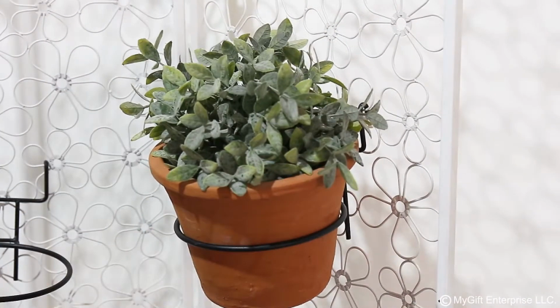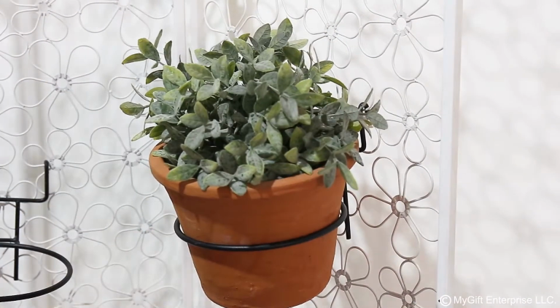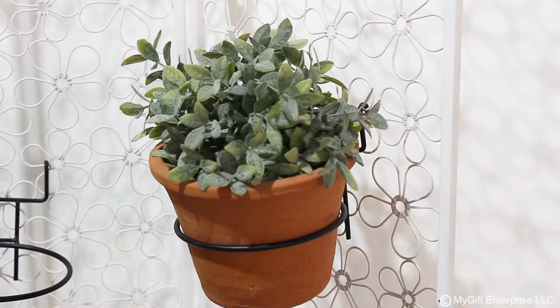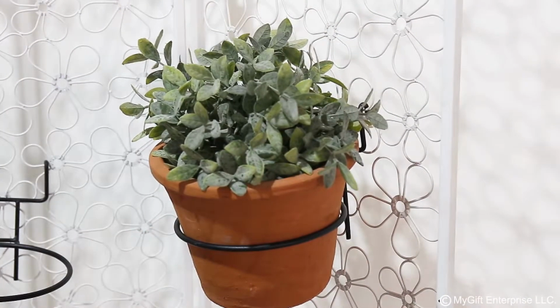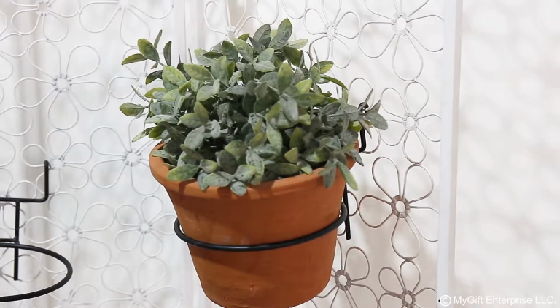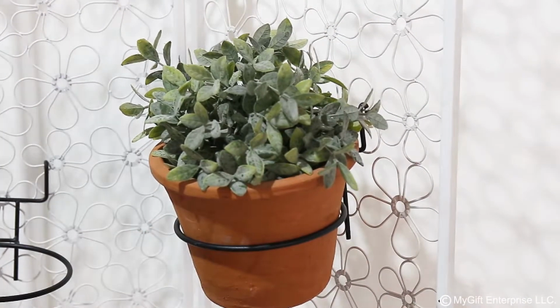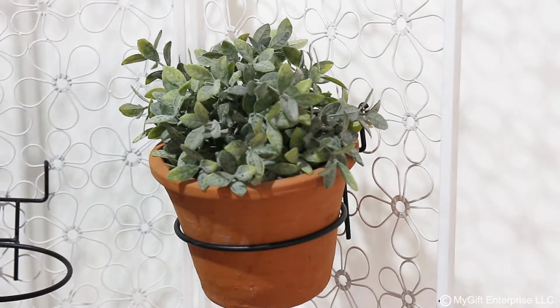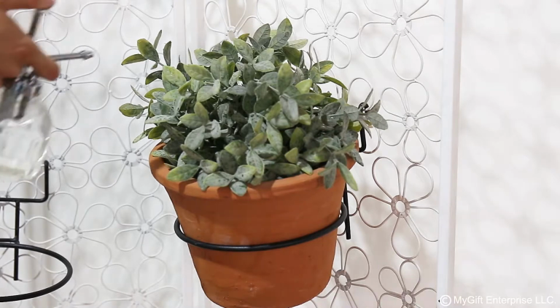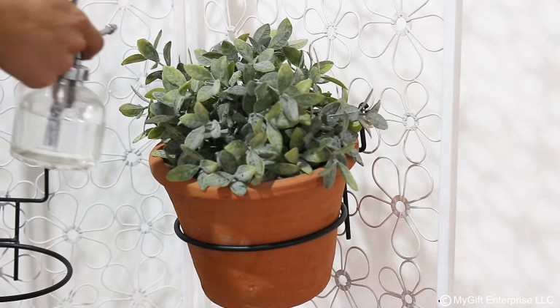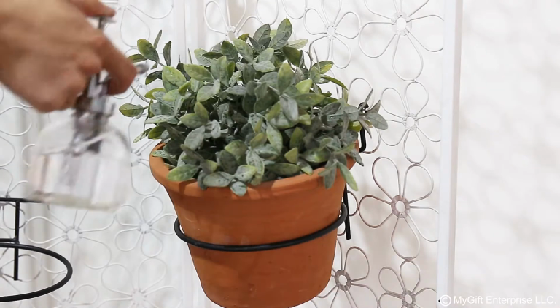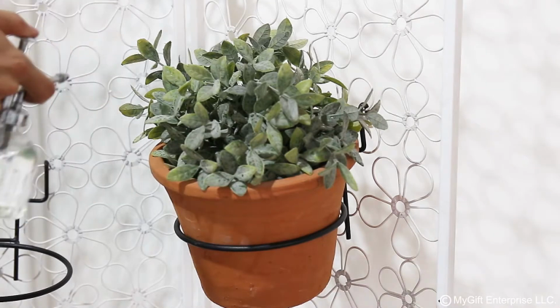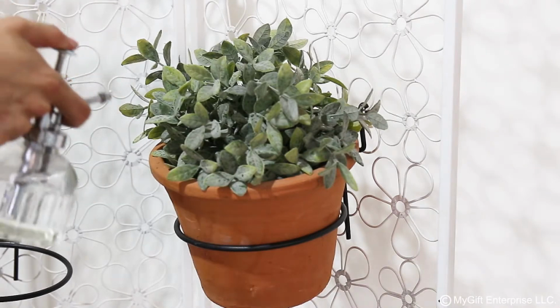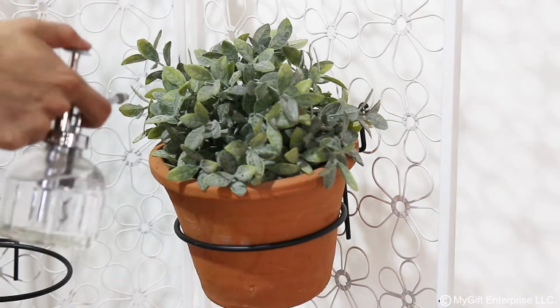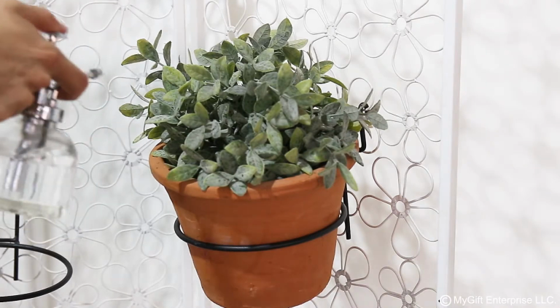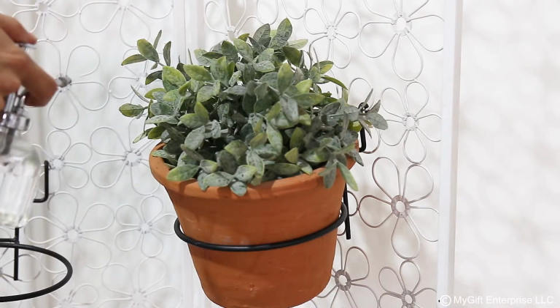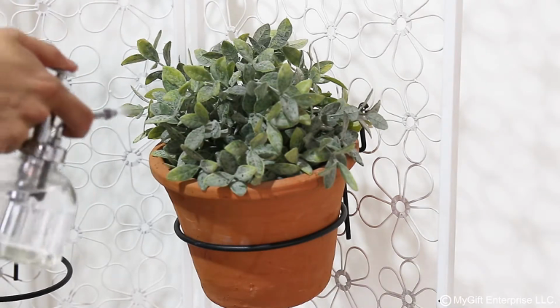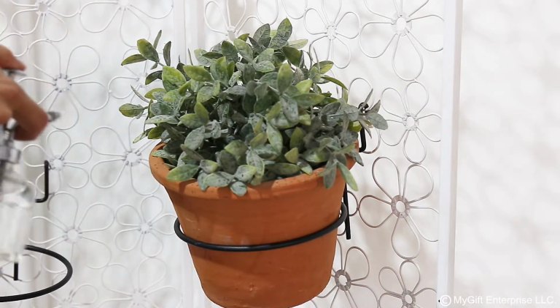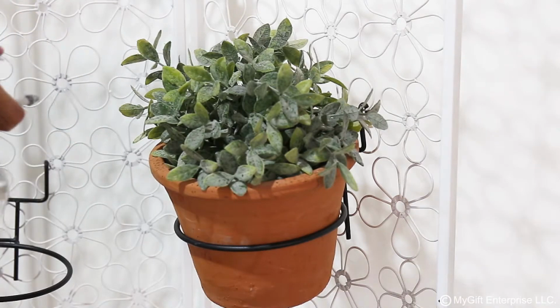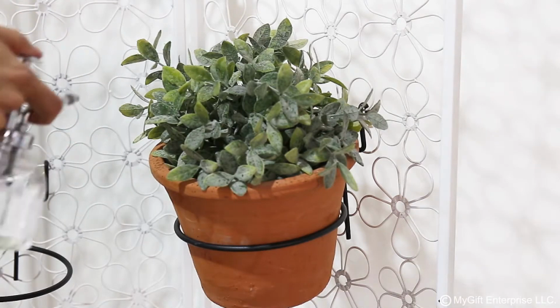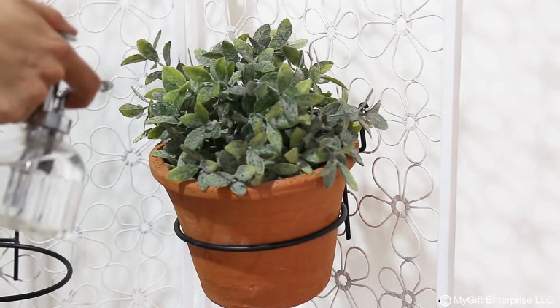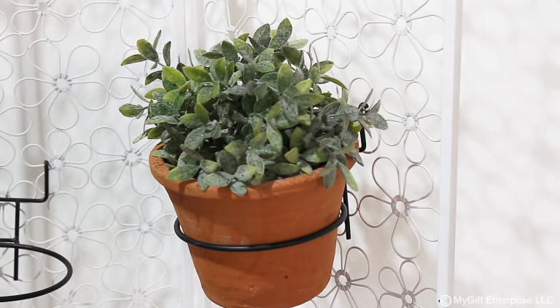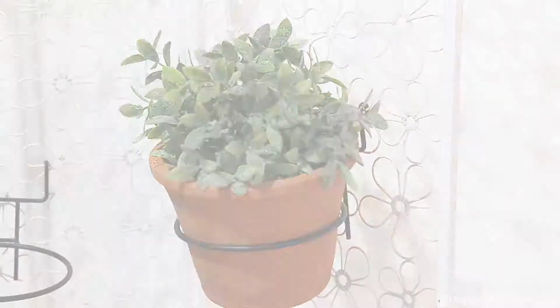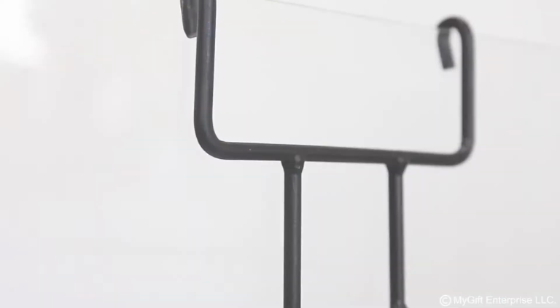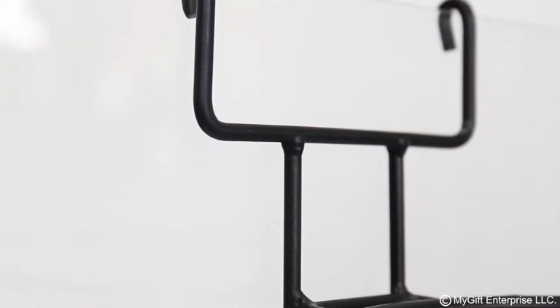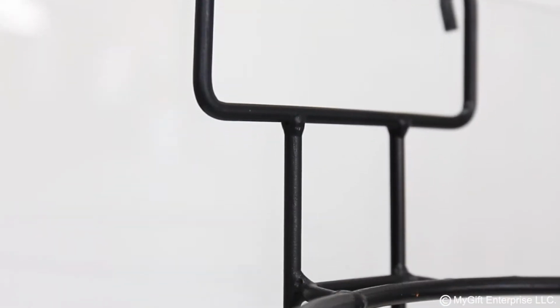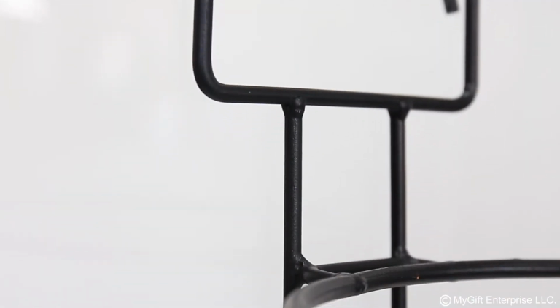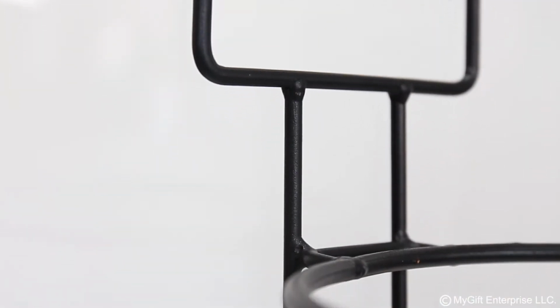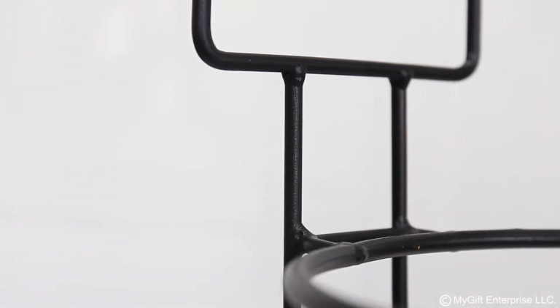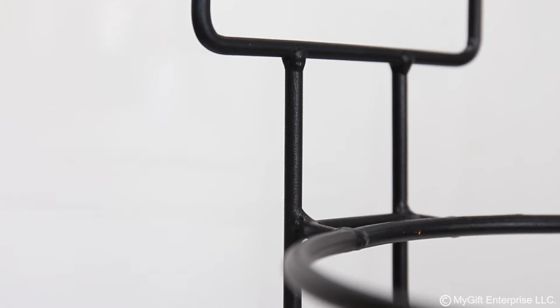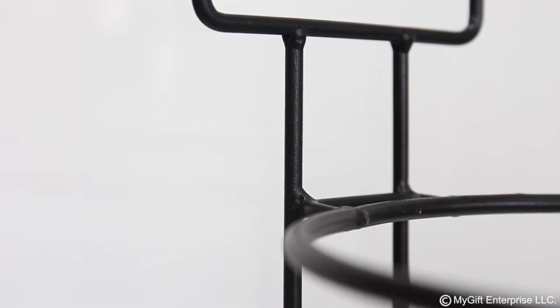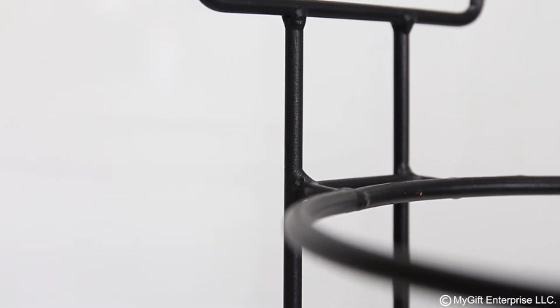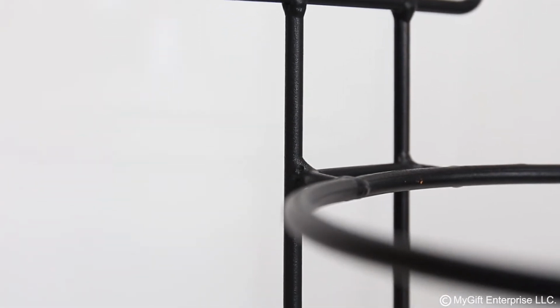Add a cup of cold water and mix the mix.